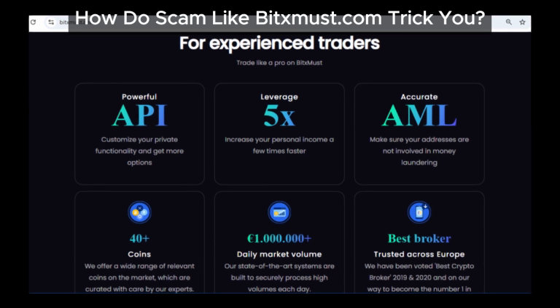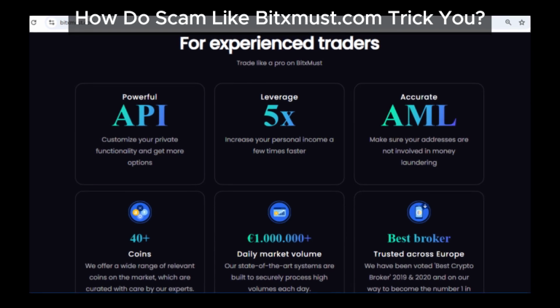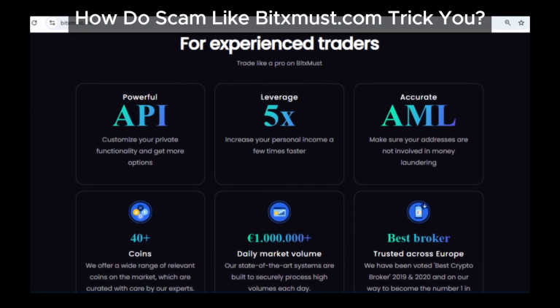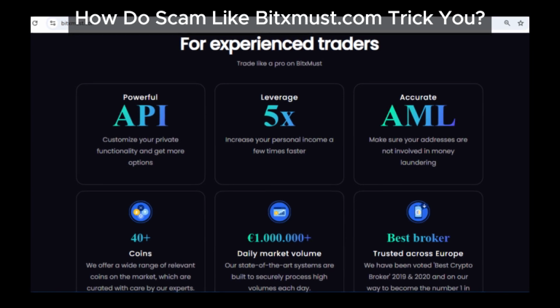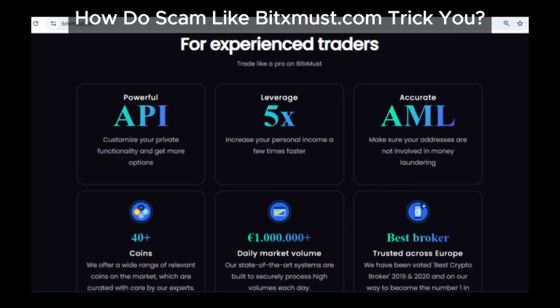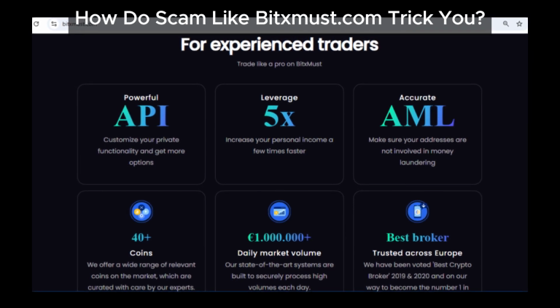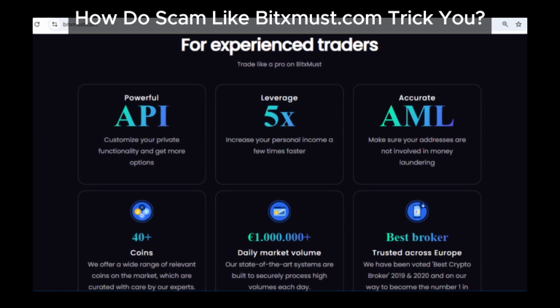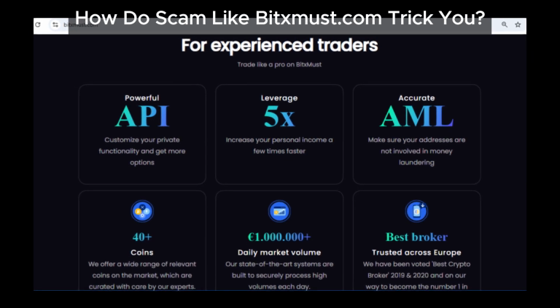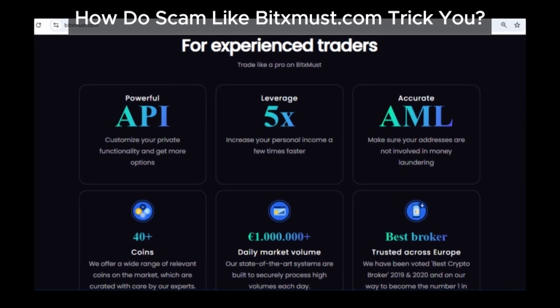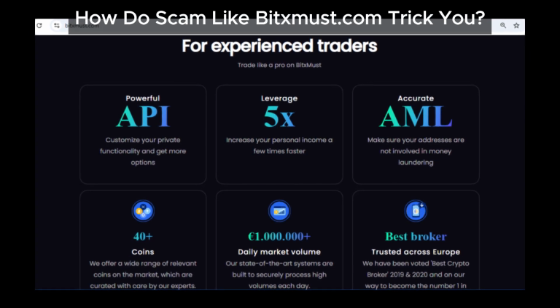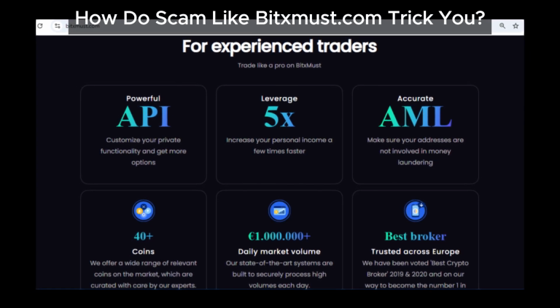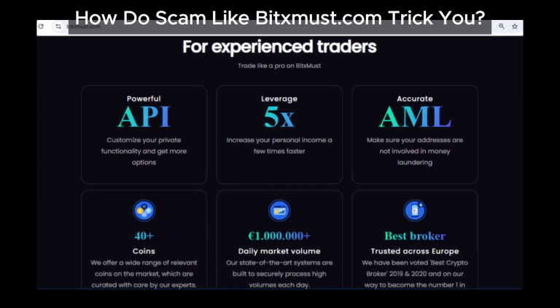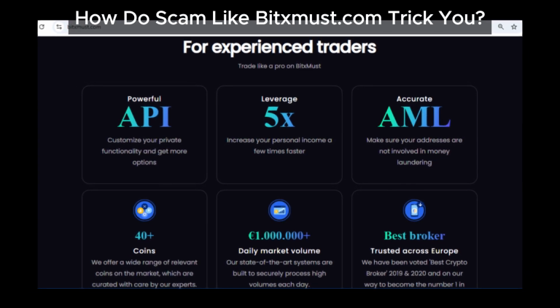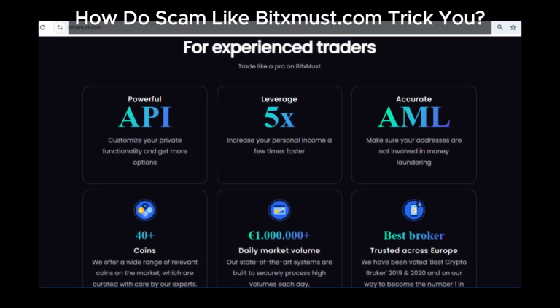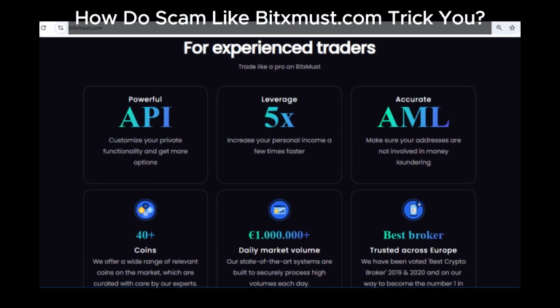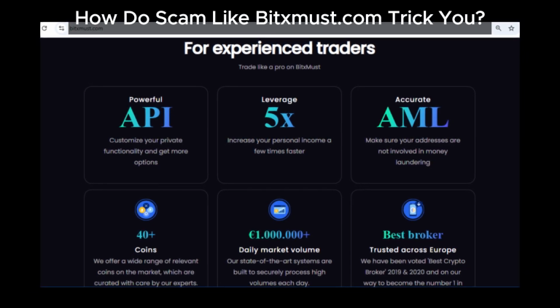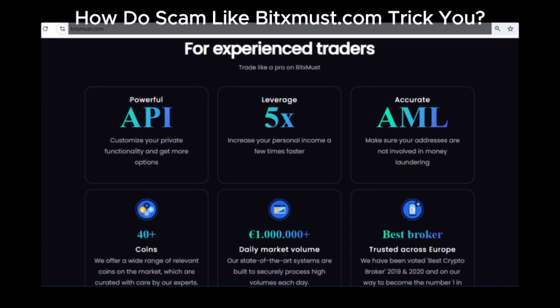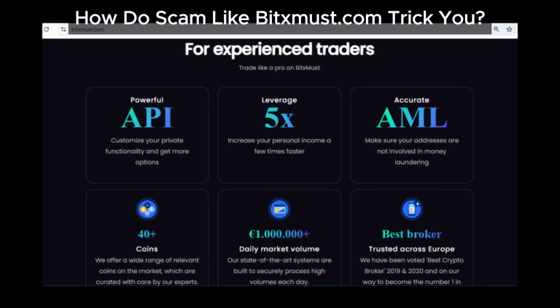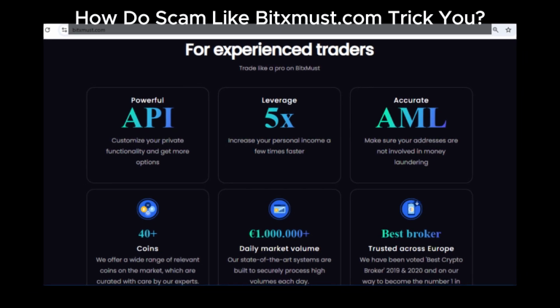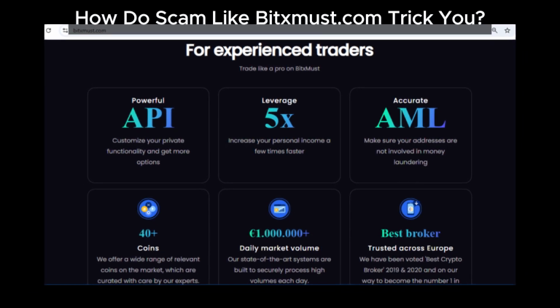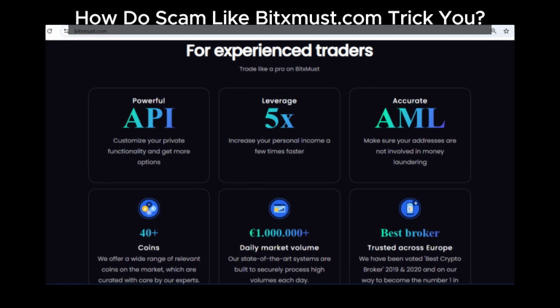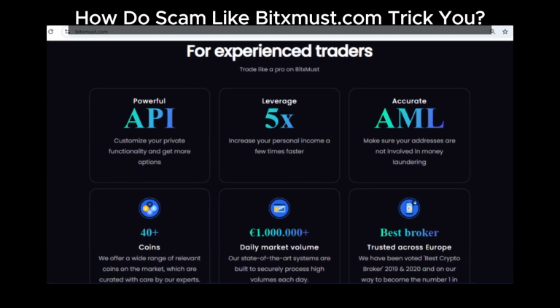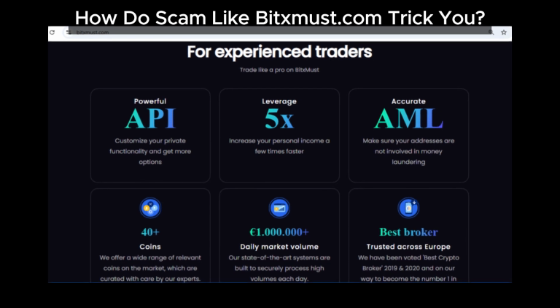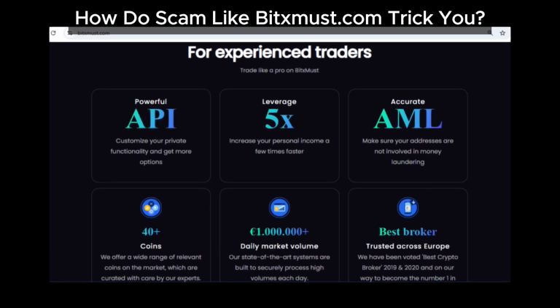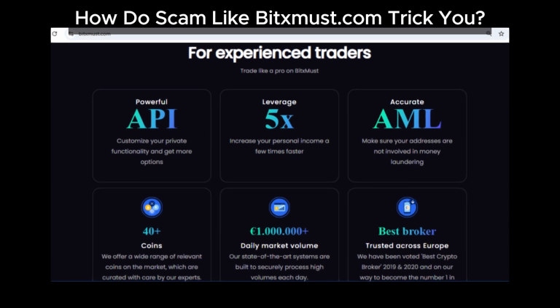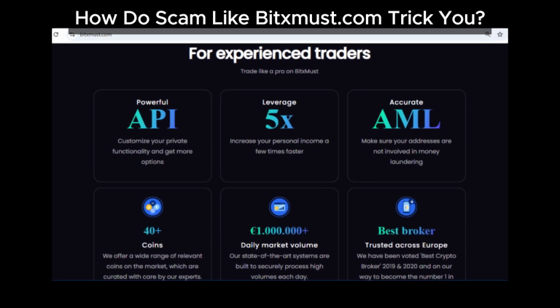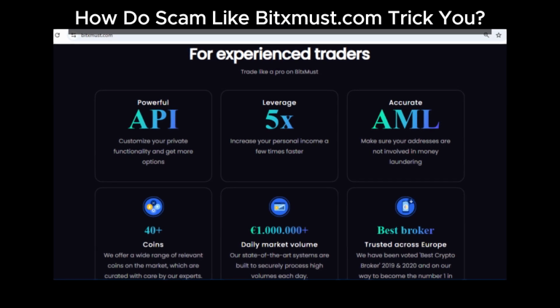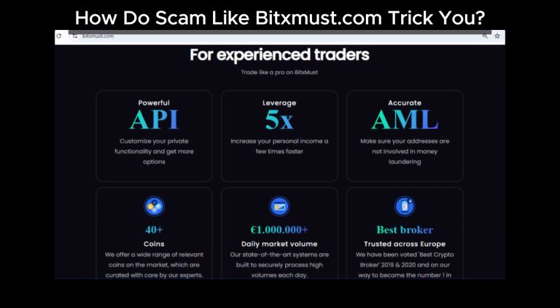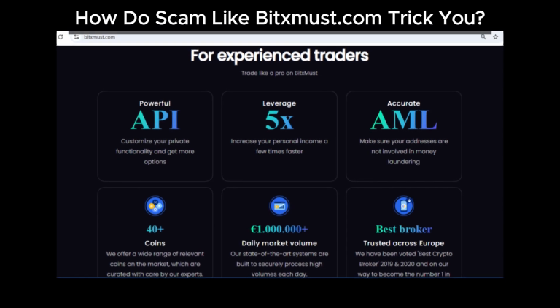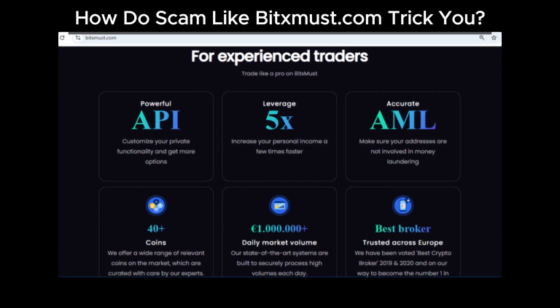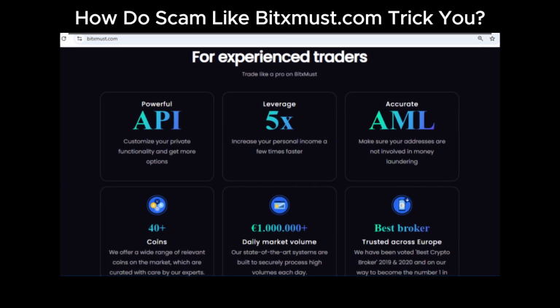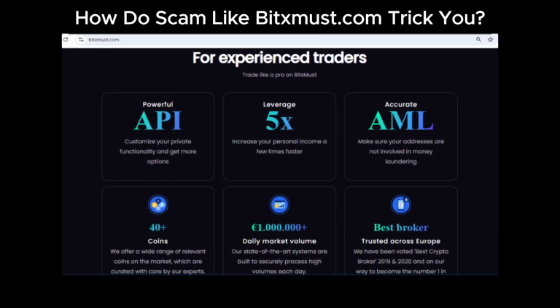Unfortunately, getting a refund from BitsMust or similar scams is nearly impossible. Prevention really is your best line of defense.